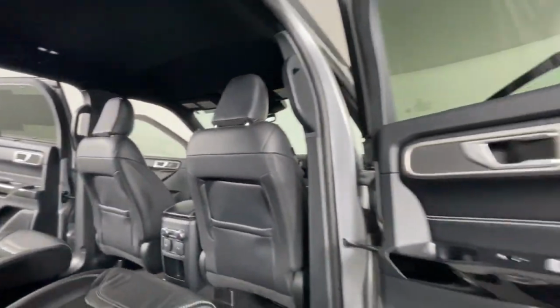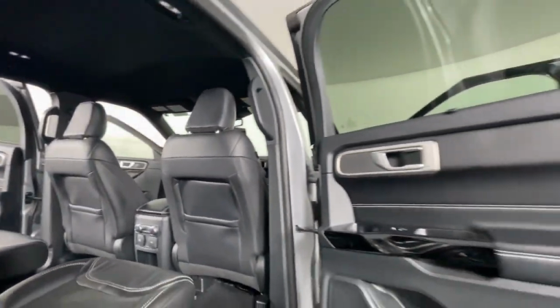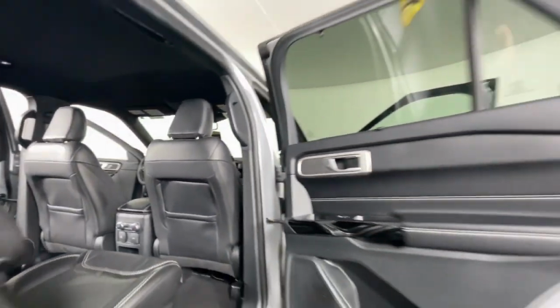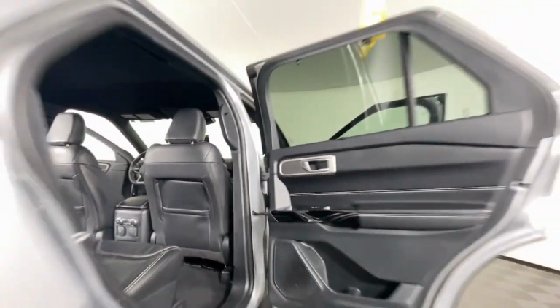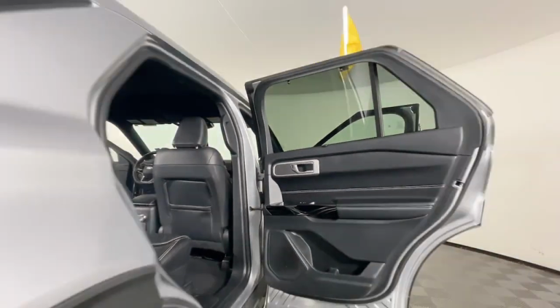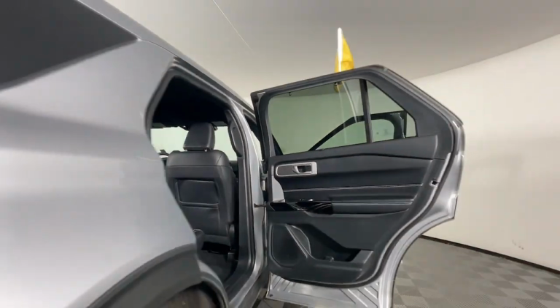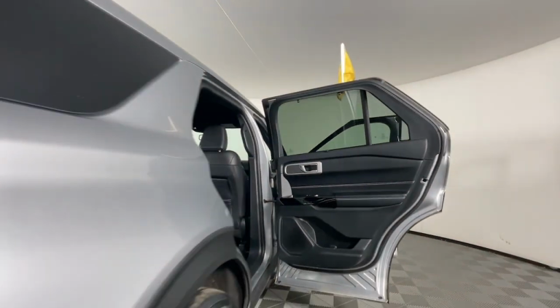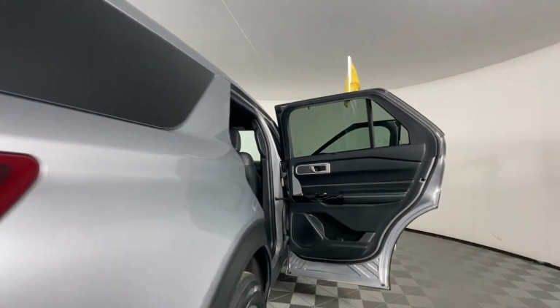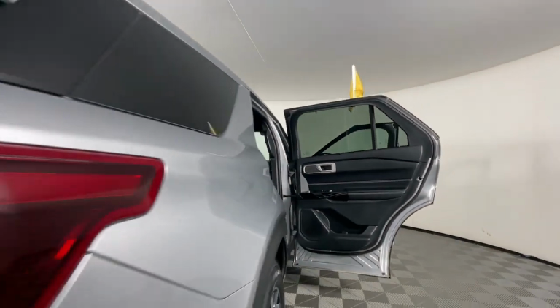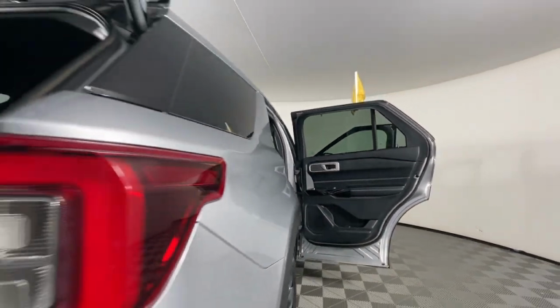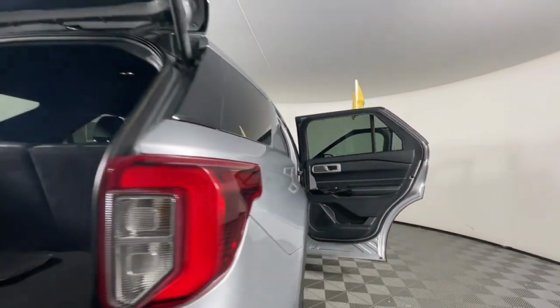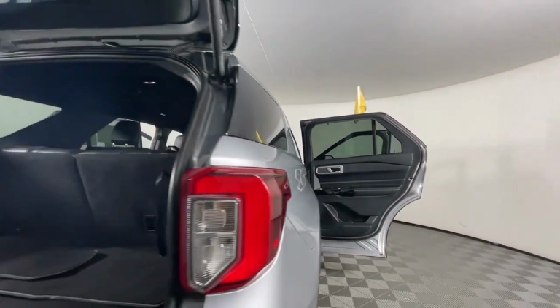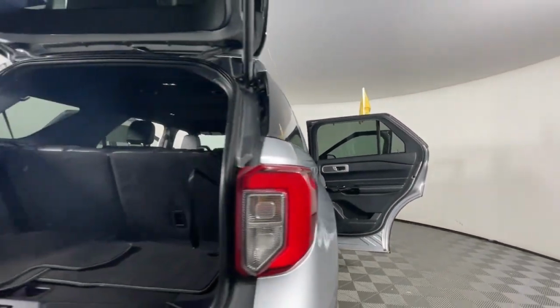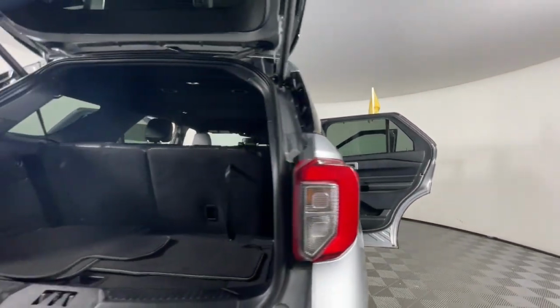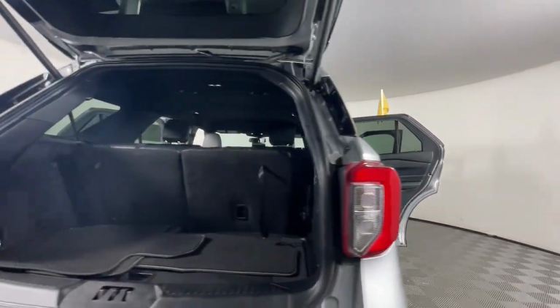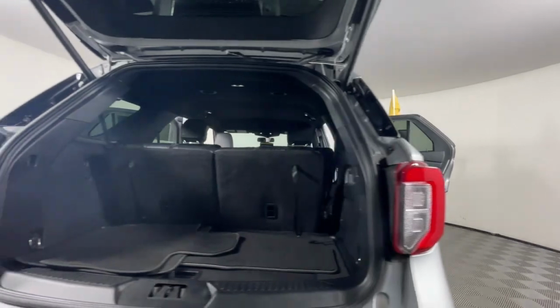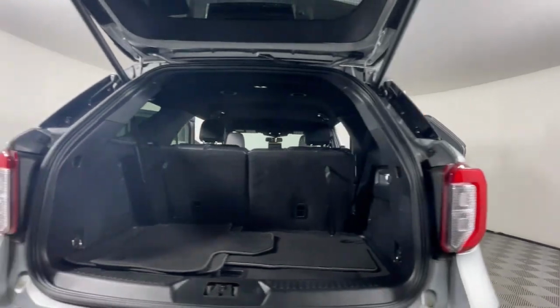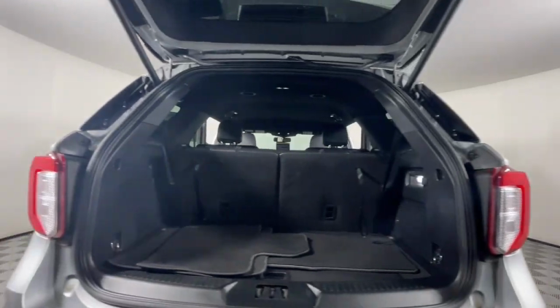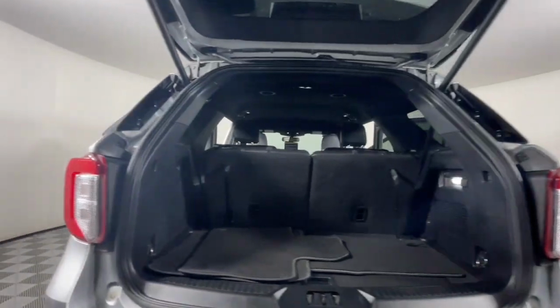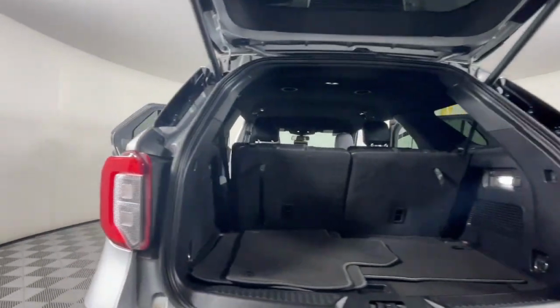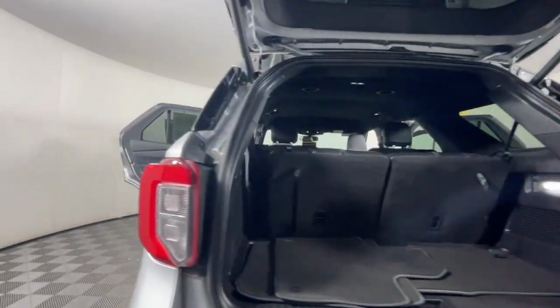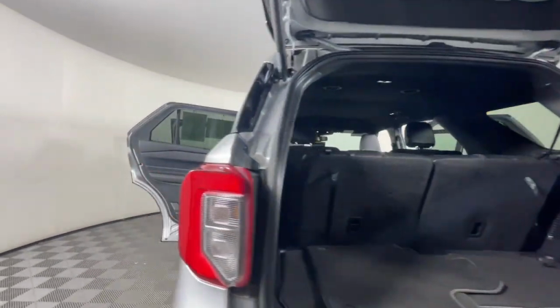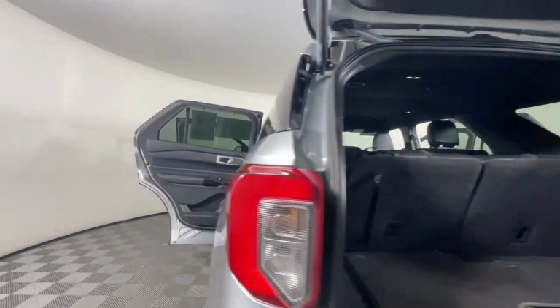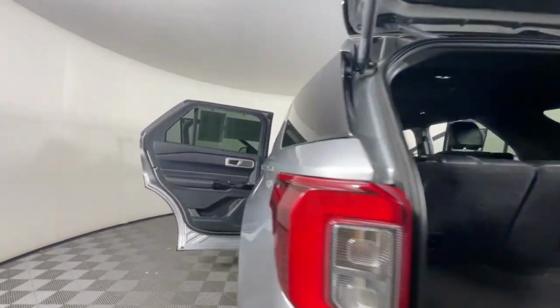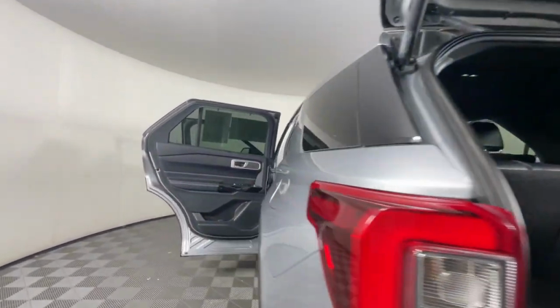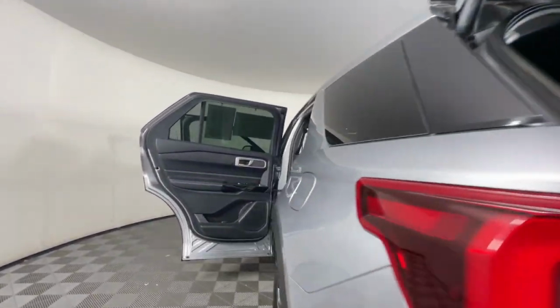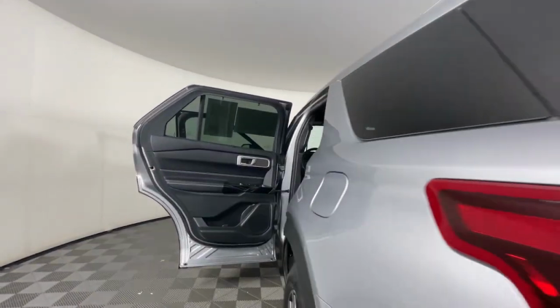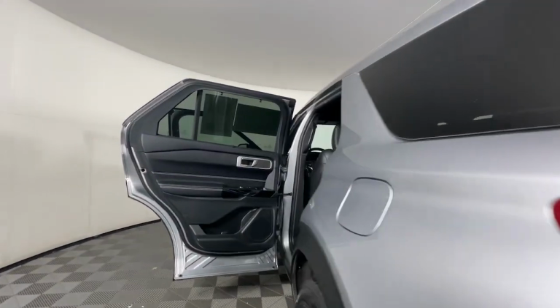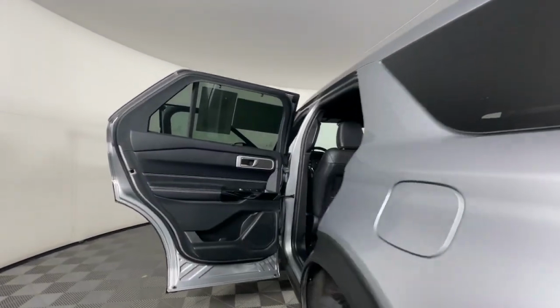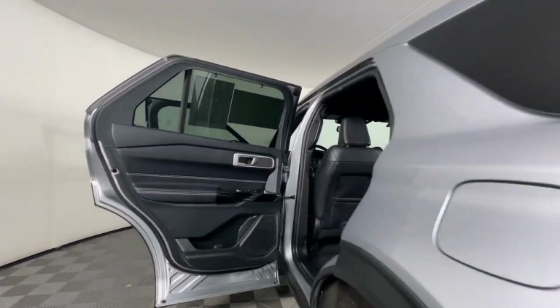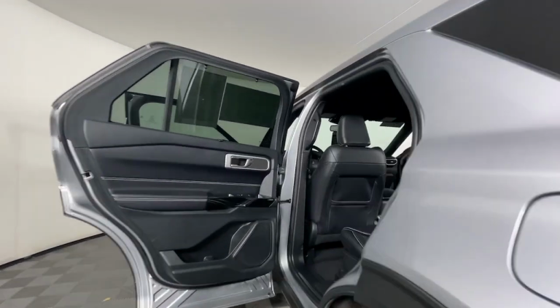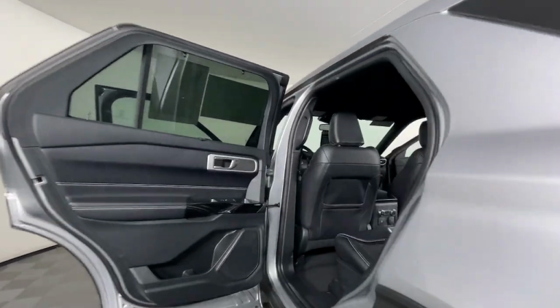Power lift gate, lane keeping assist, remote engine start, power passenger seat.